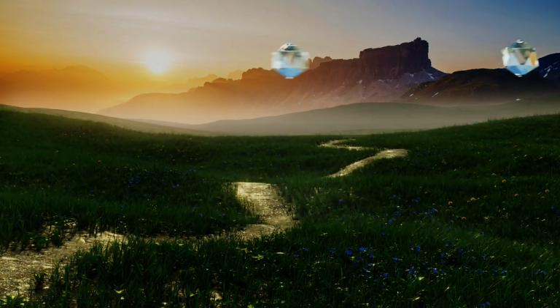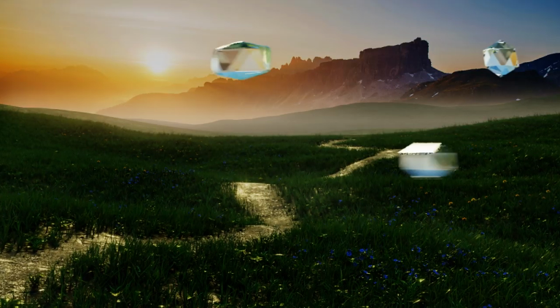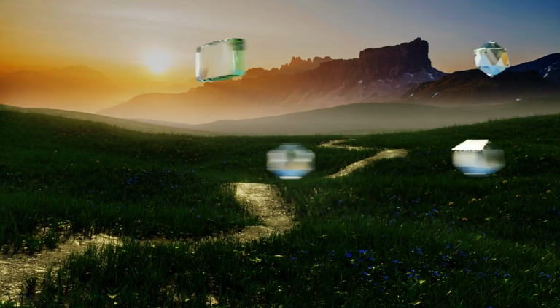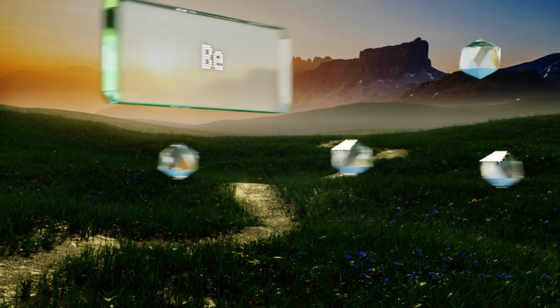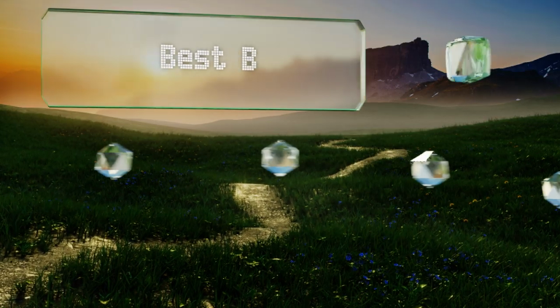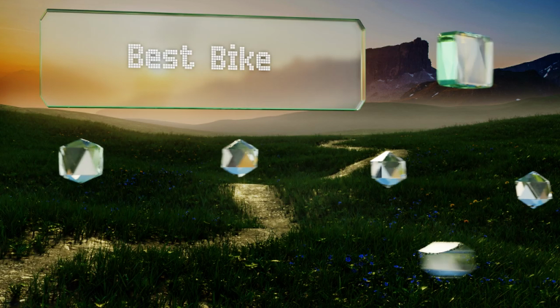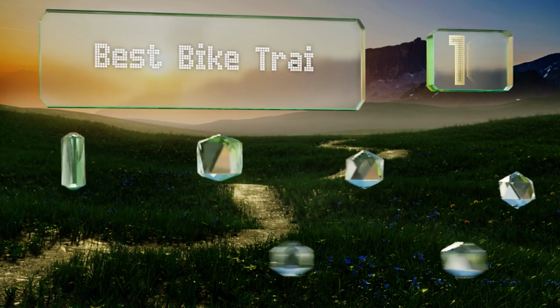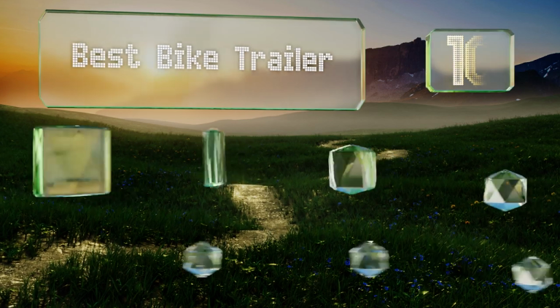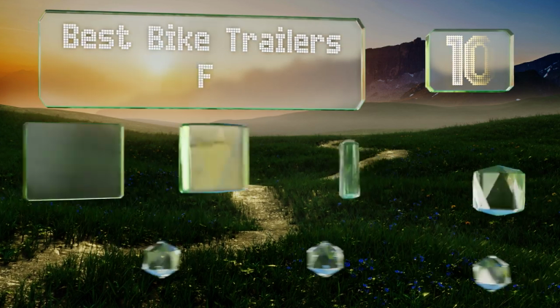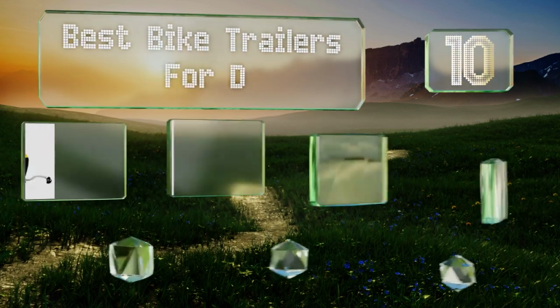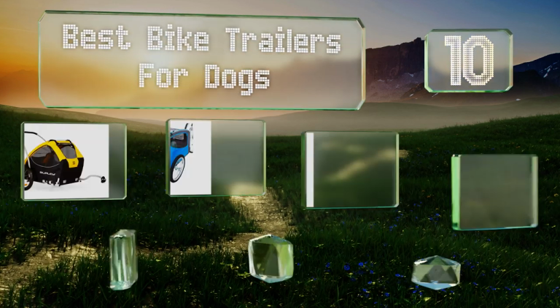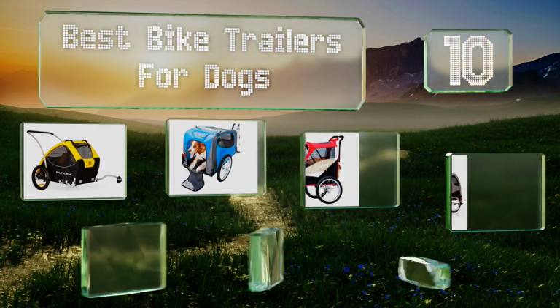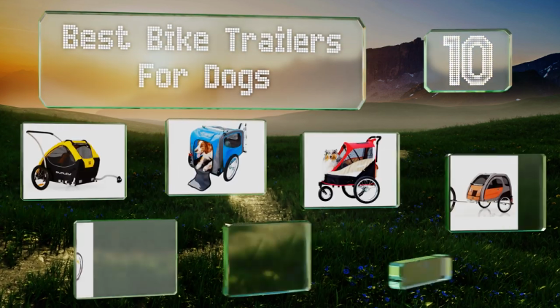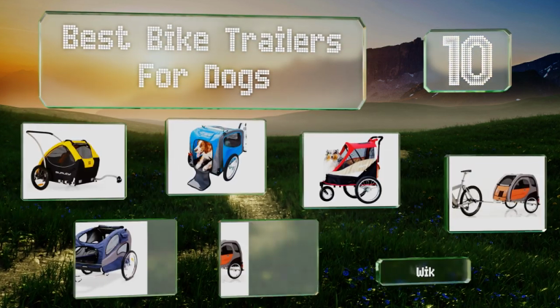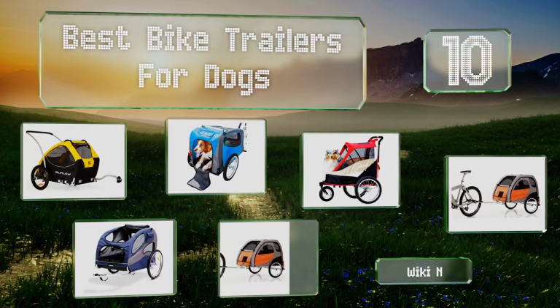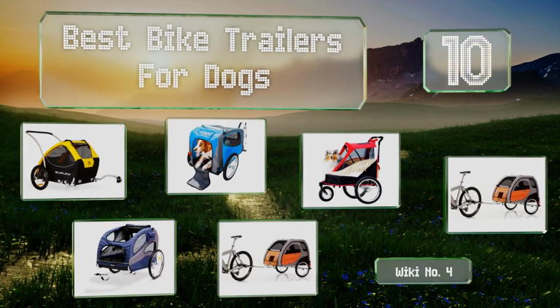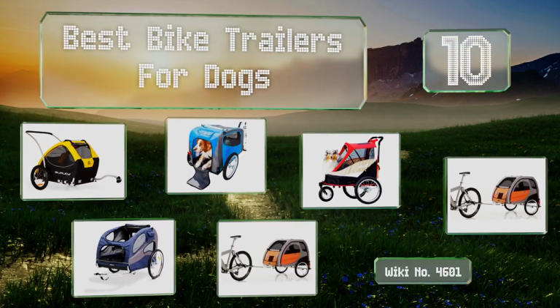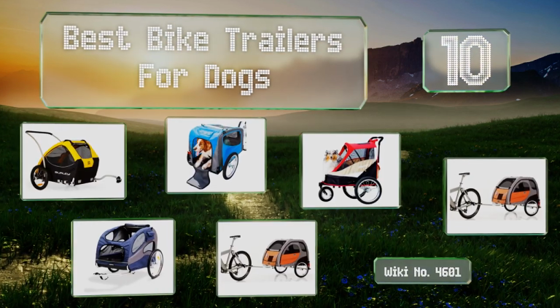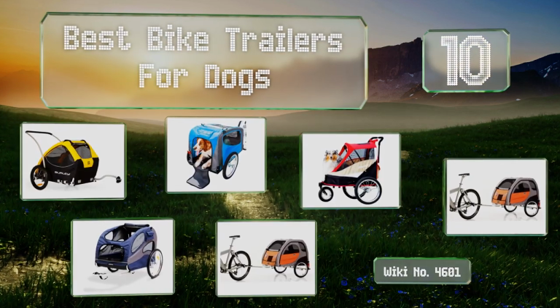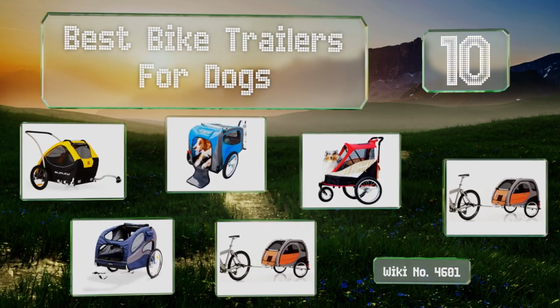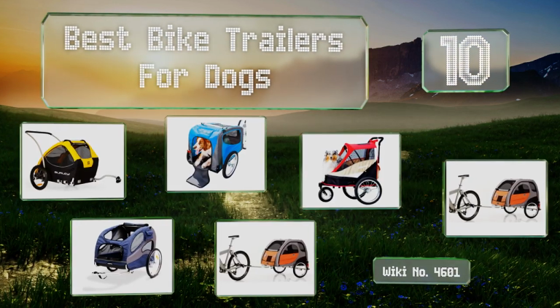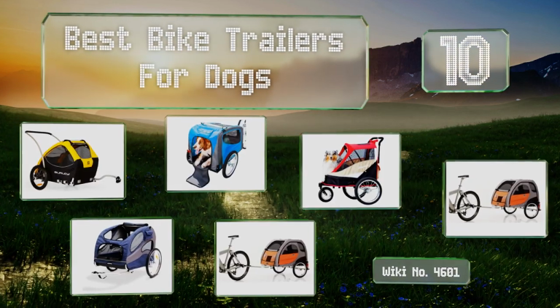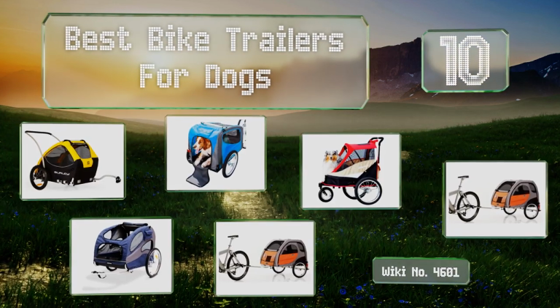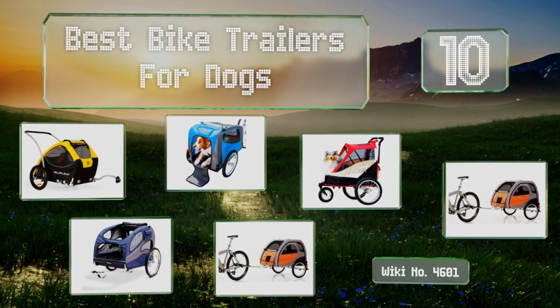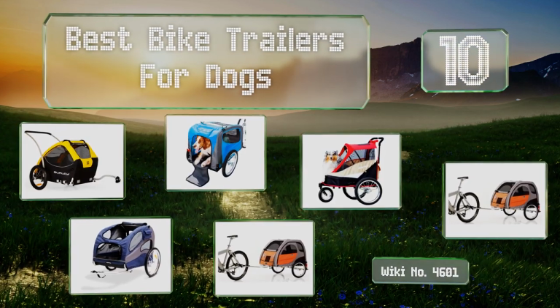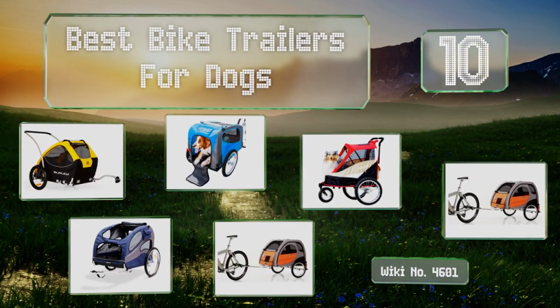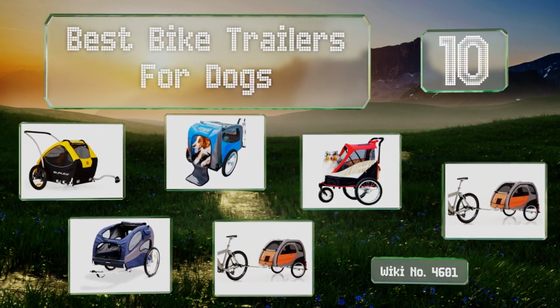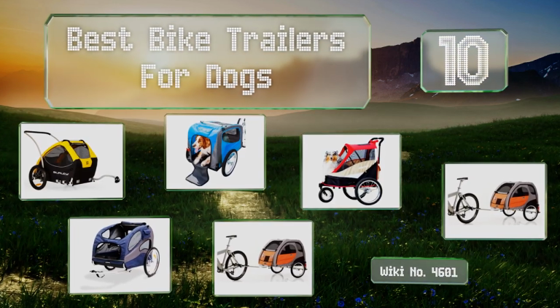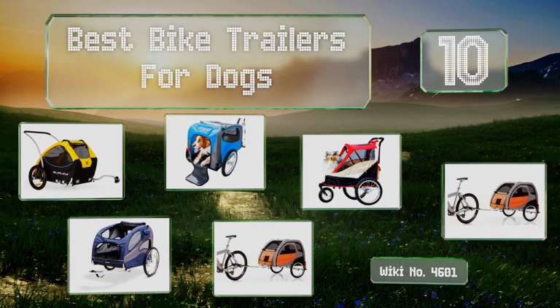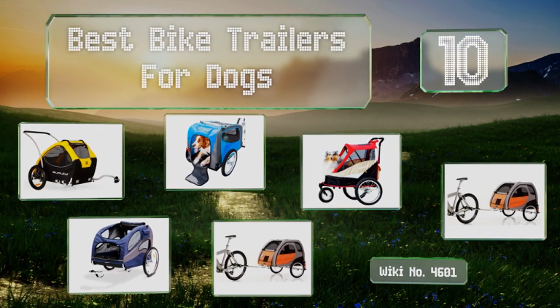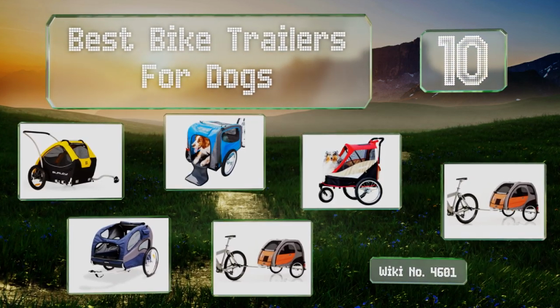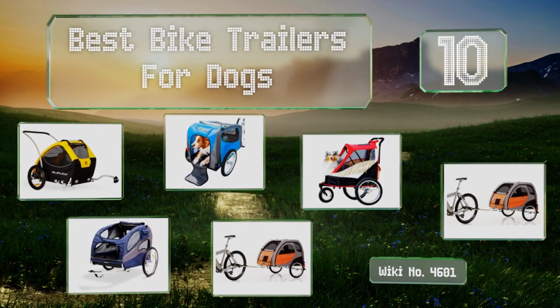EasyVid presents the 10 best bike trailers for dogs. Let's get started with the list.